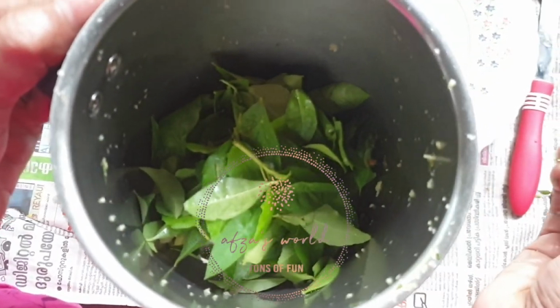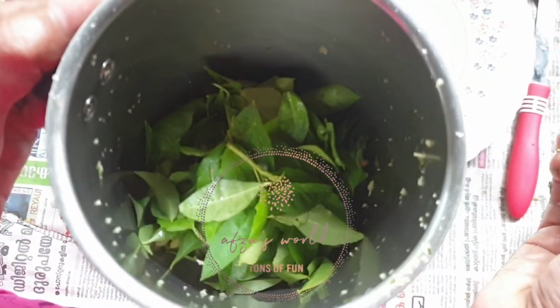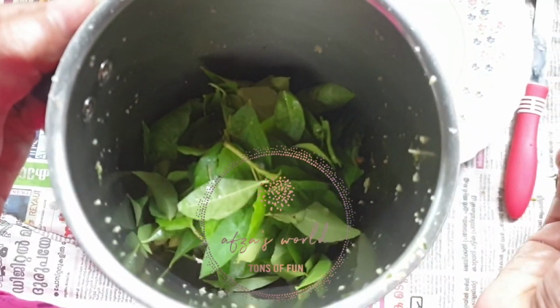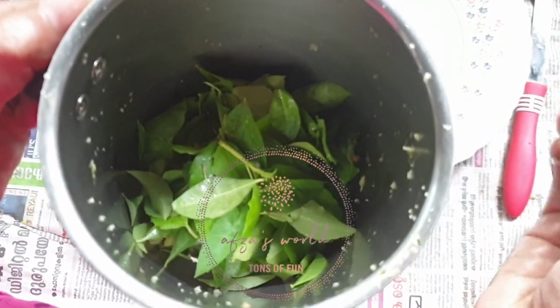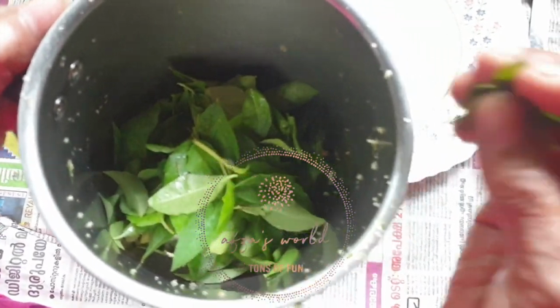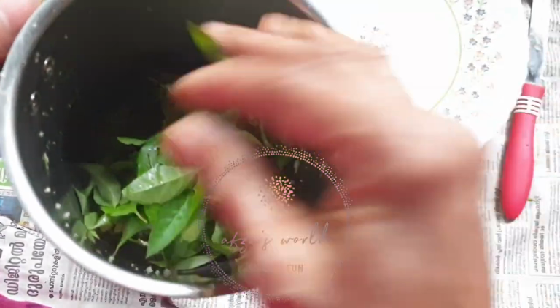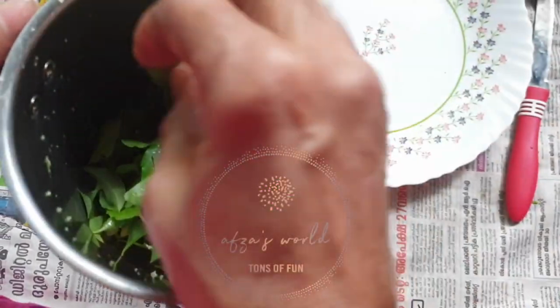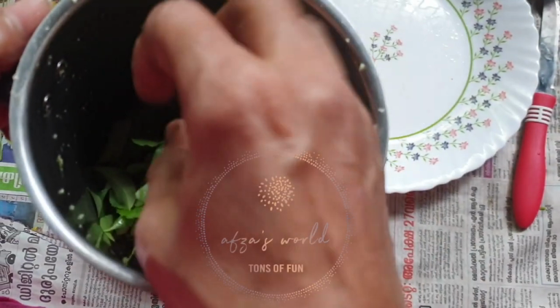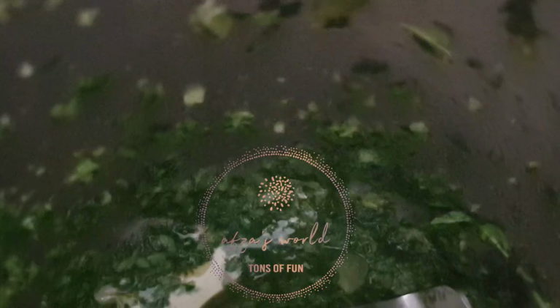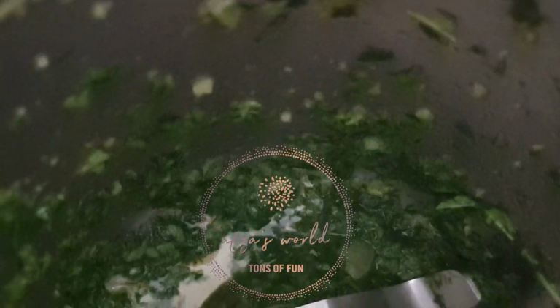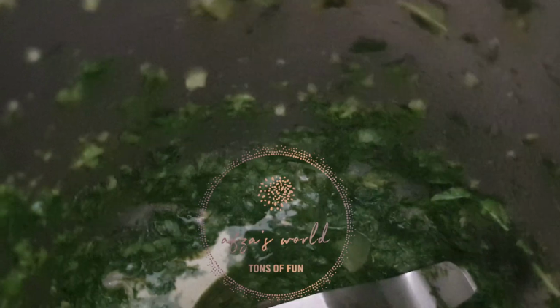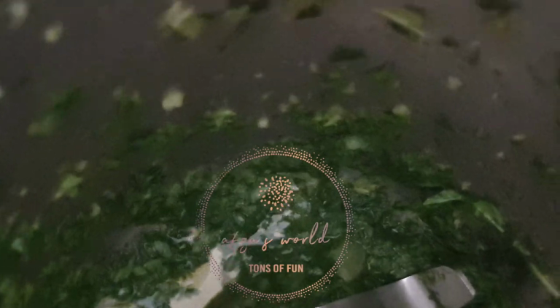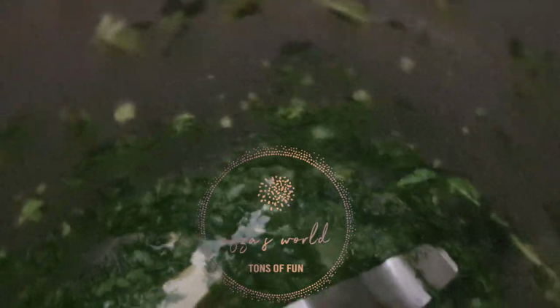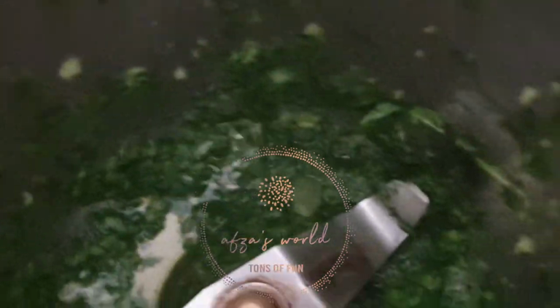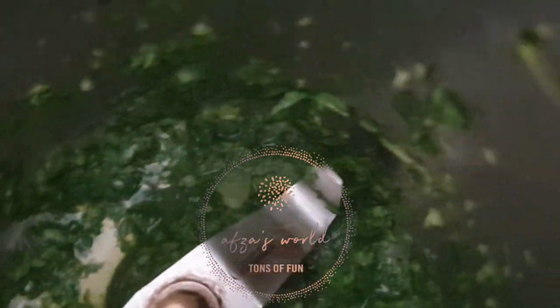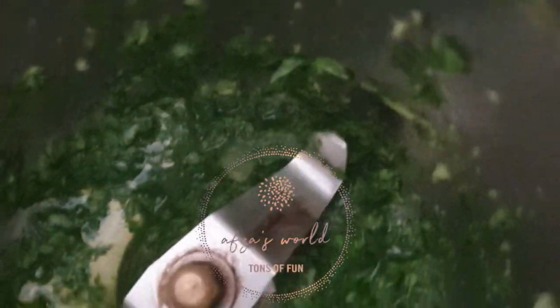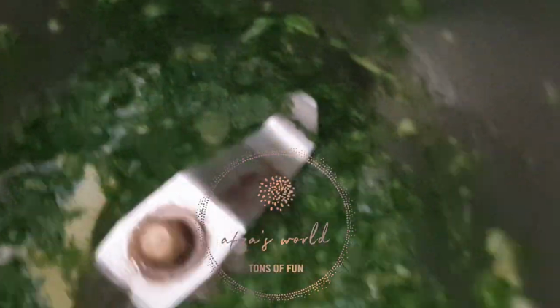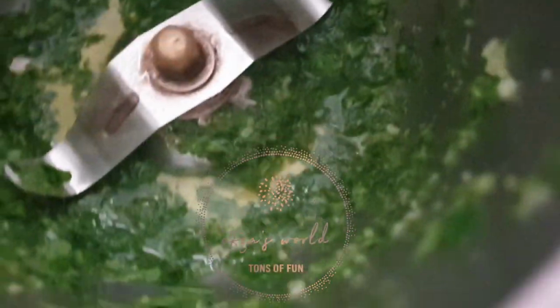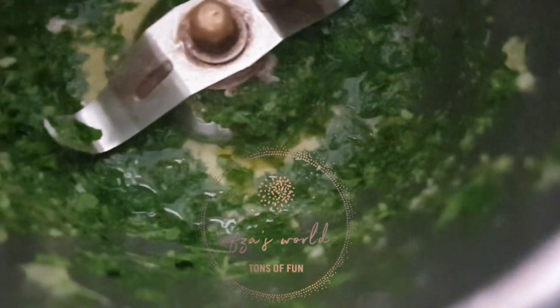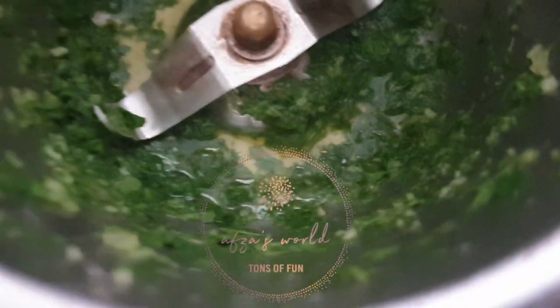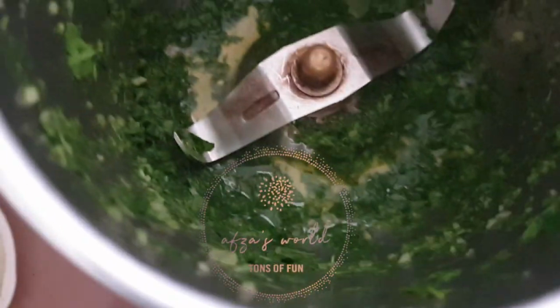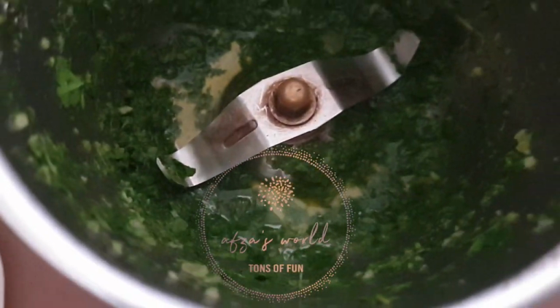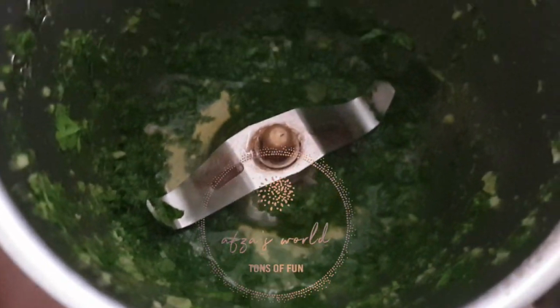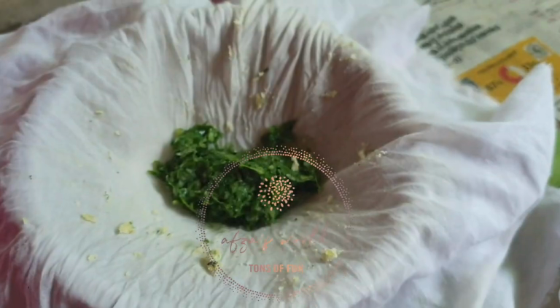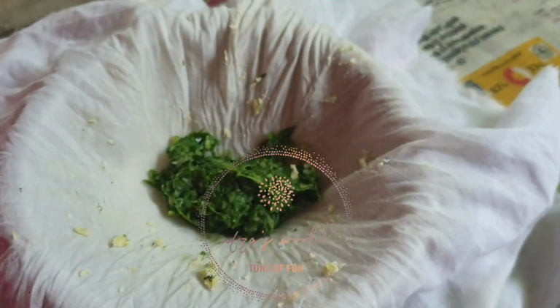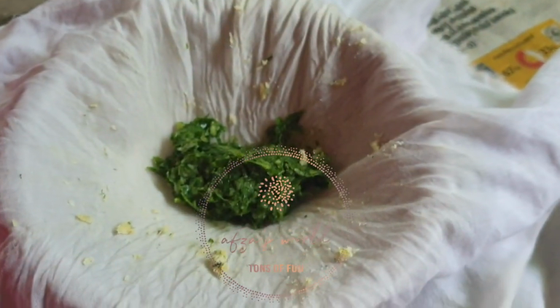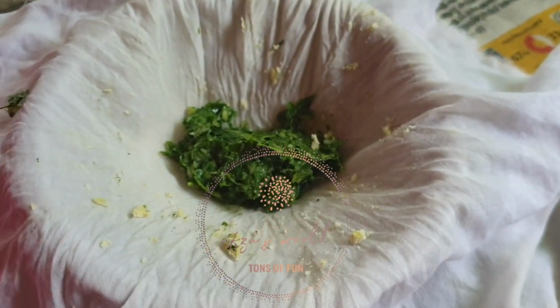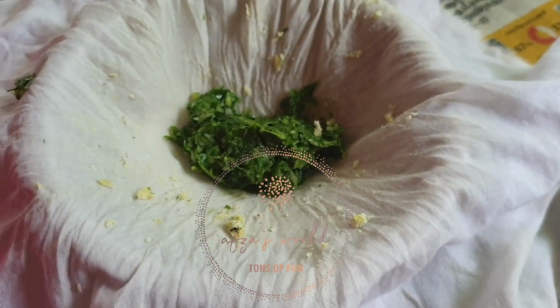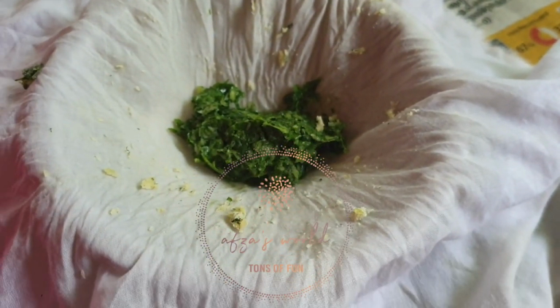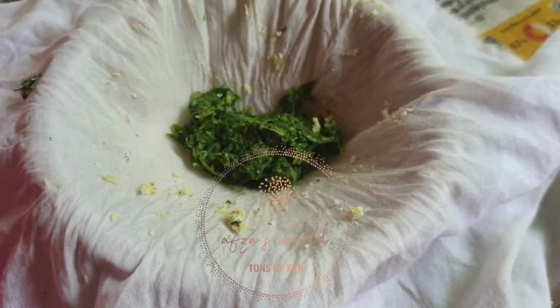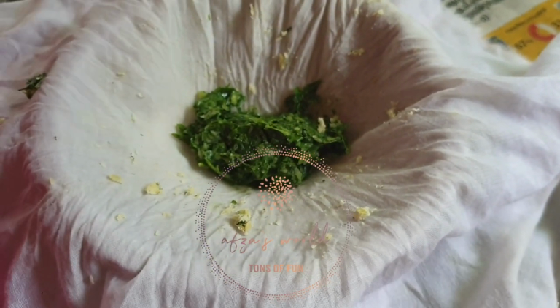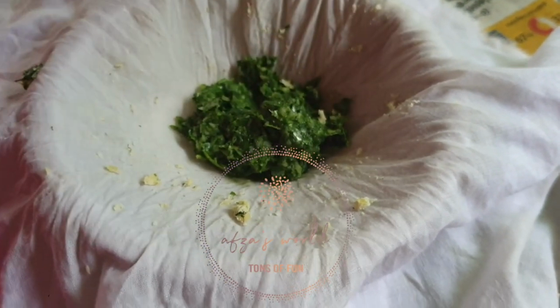After squeezing the gooseberry juice, grind all the leaves and do the same process as you did with the gooseberries.